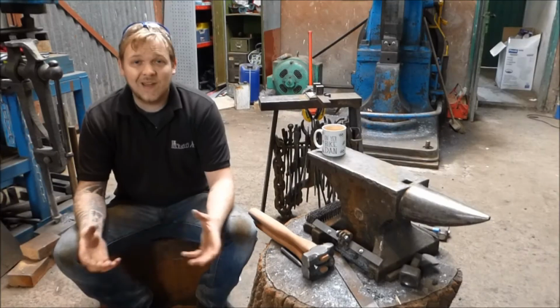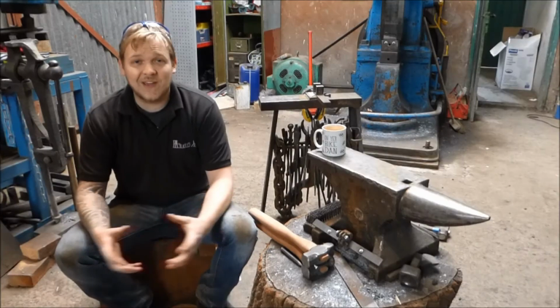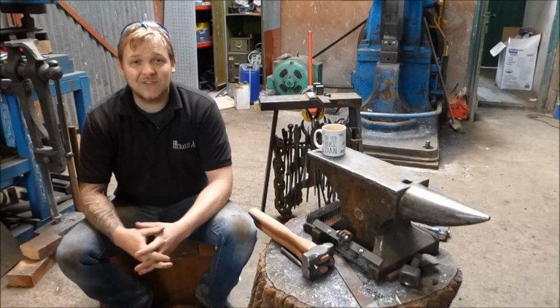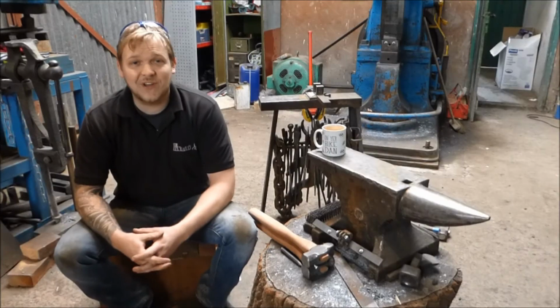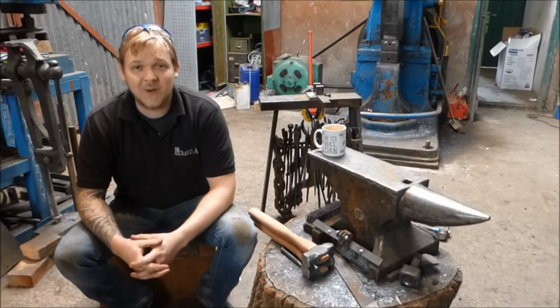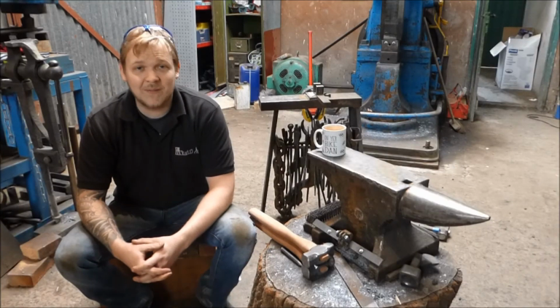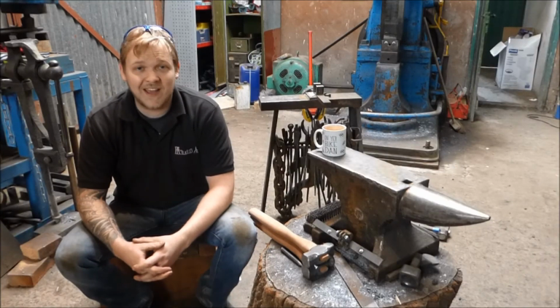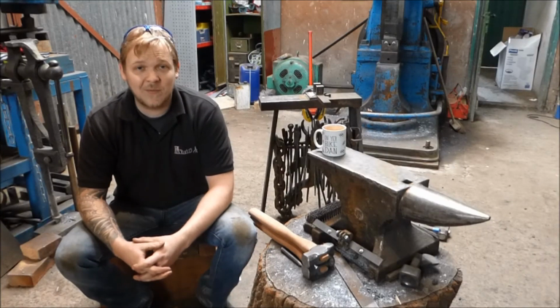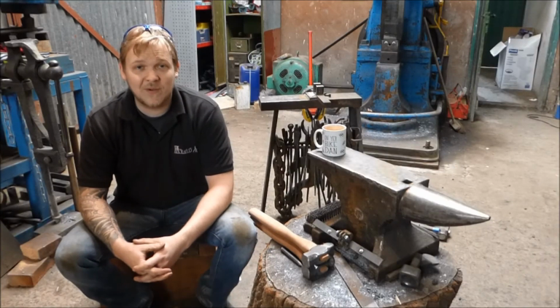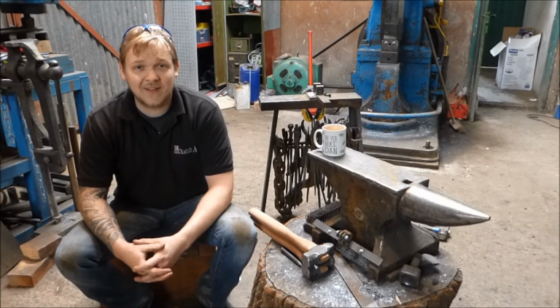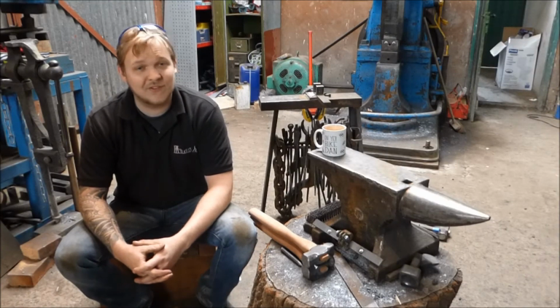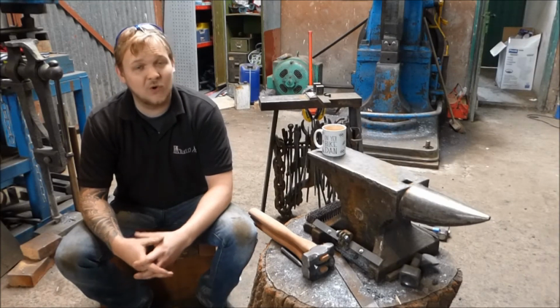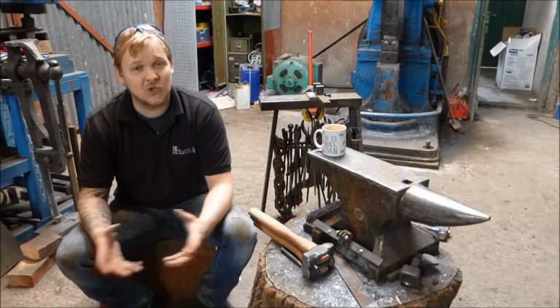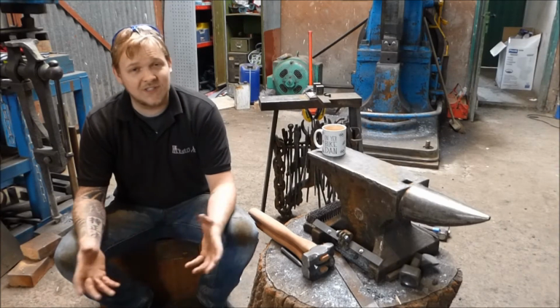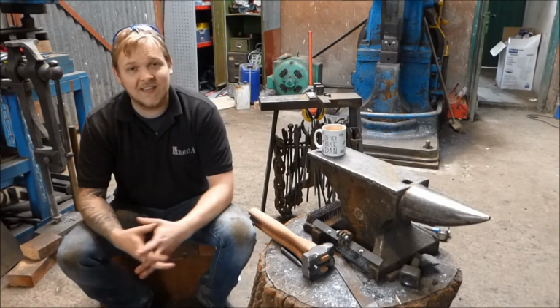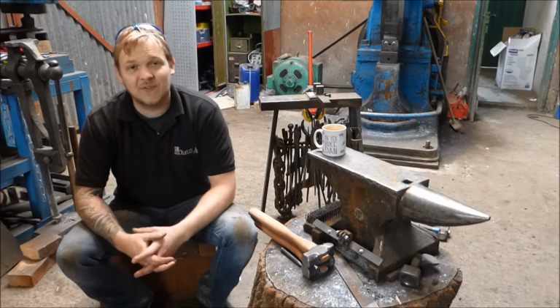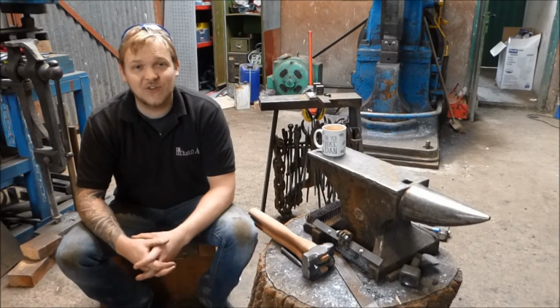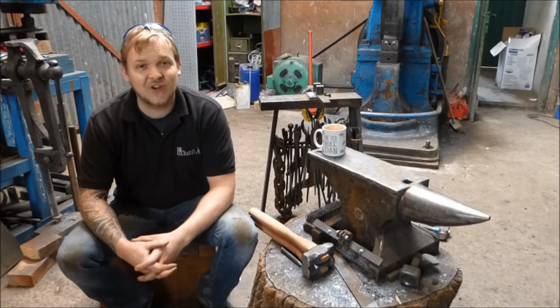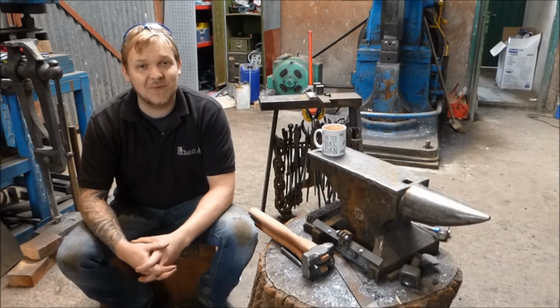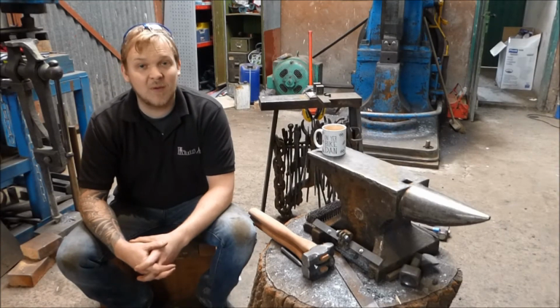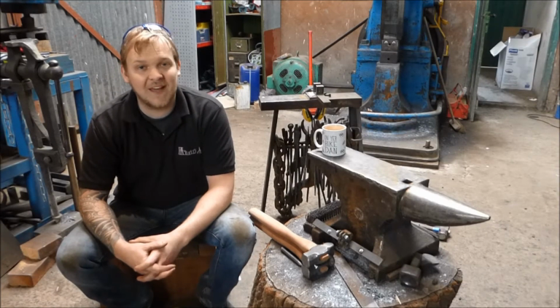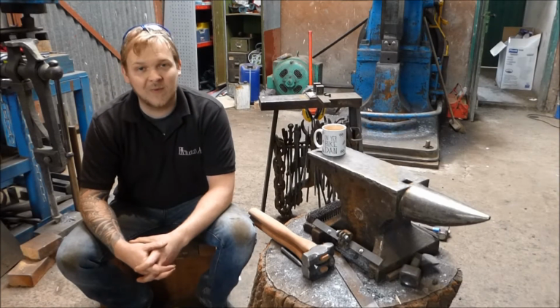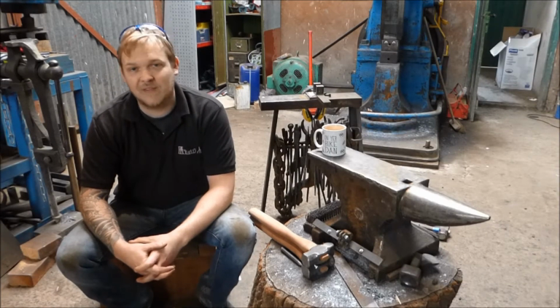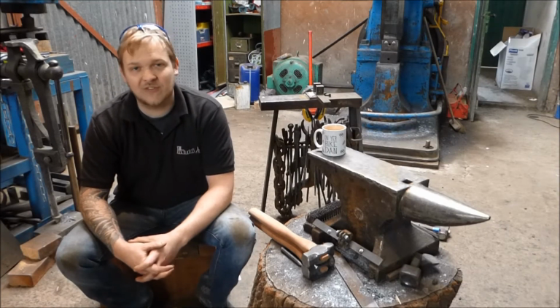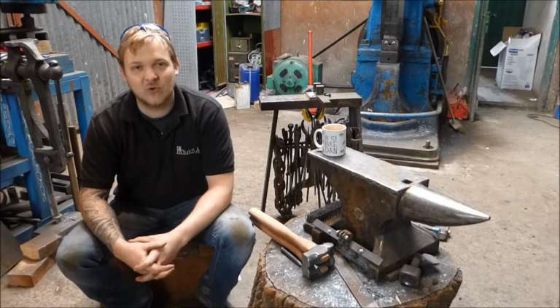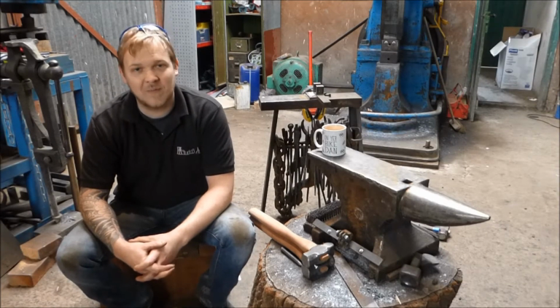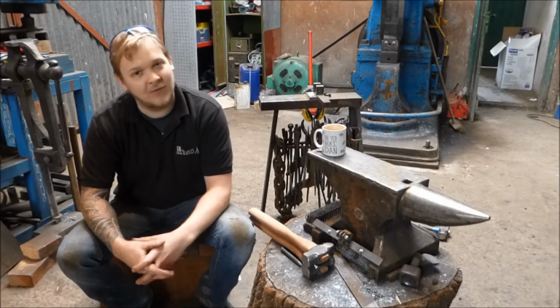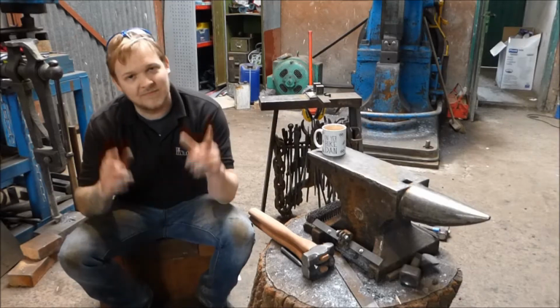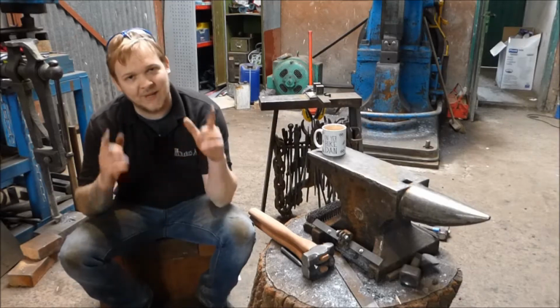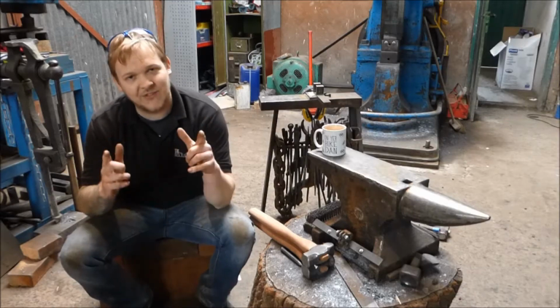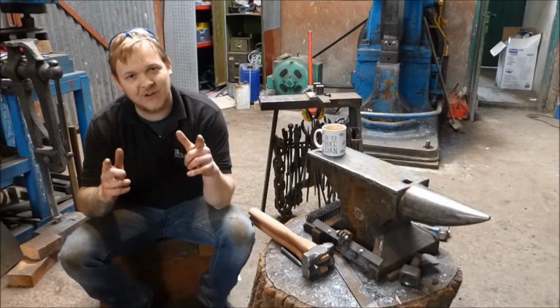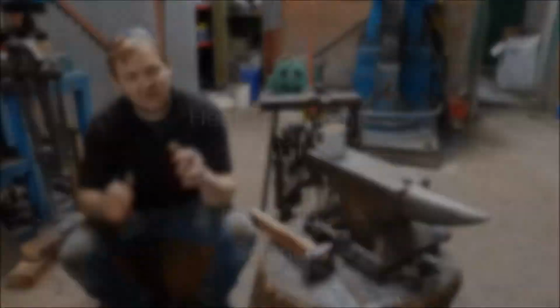Hey guys and girls, my name is Dan and welcome back to The Forge. In this episode of Trust Me I'm a Blacksmith, let's talk about heat treatment.